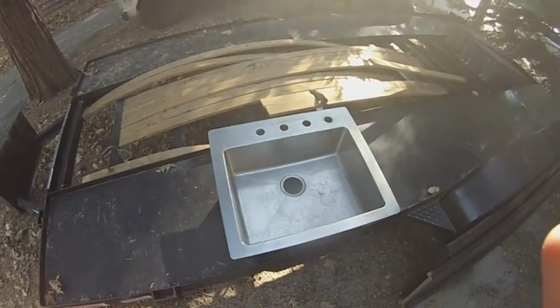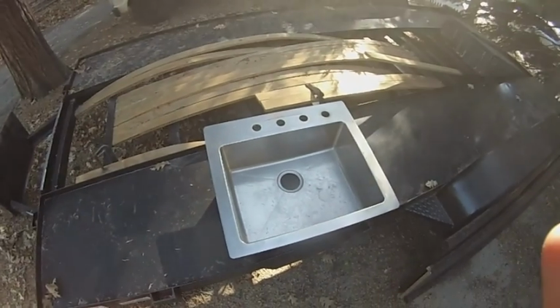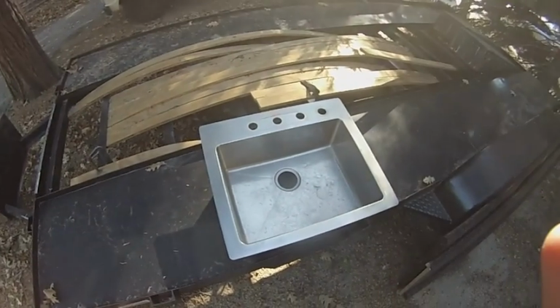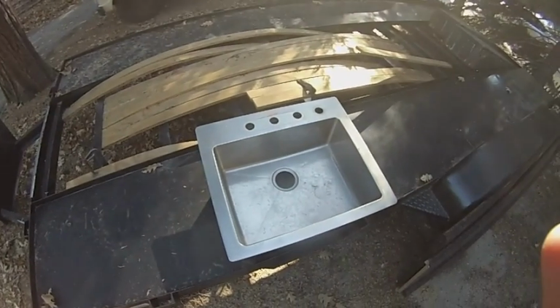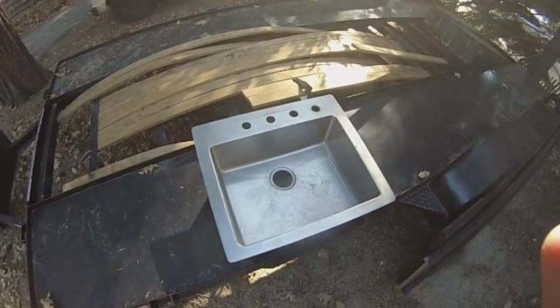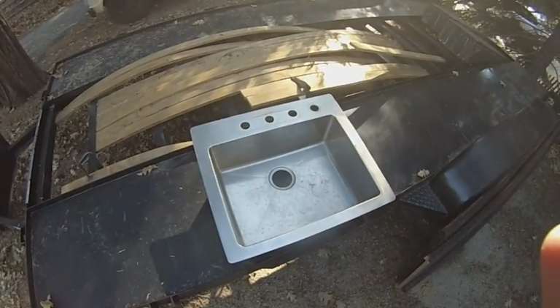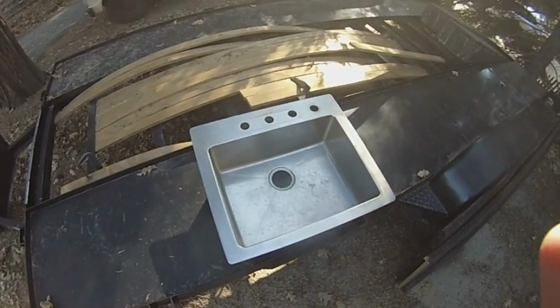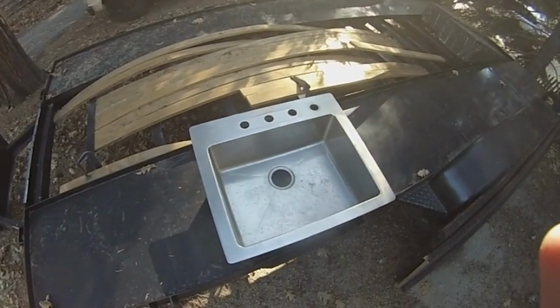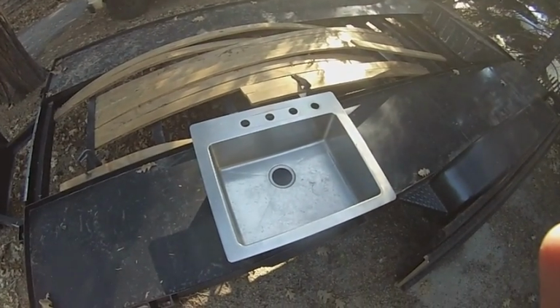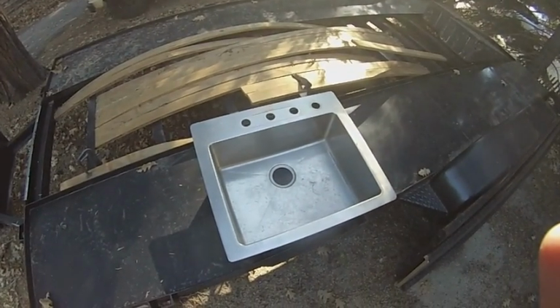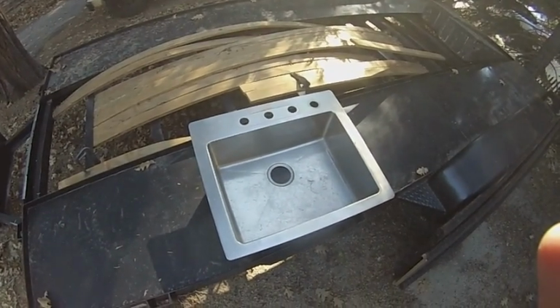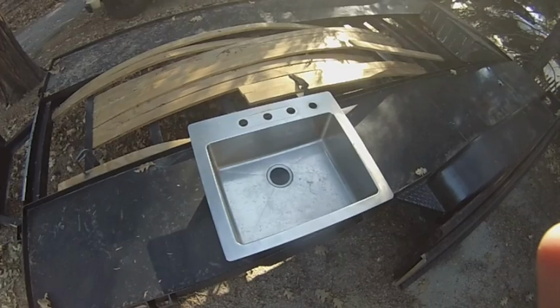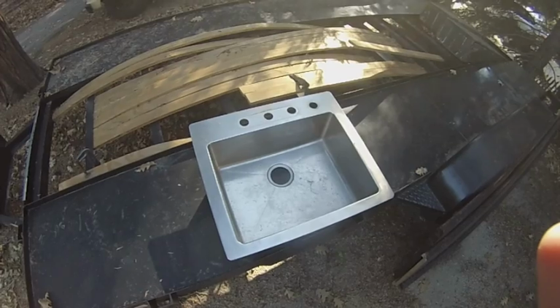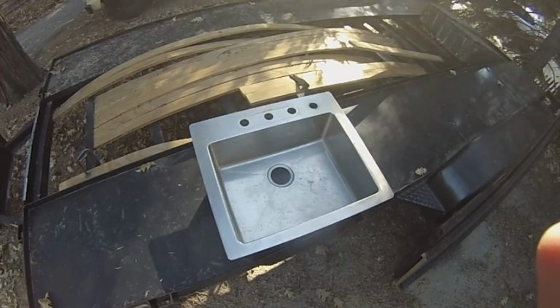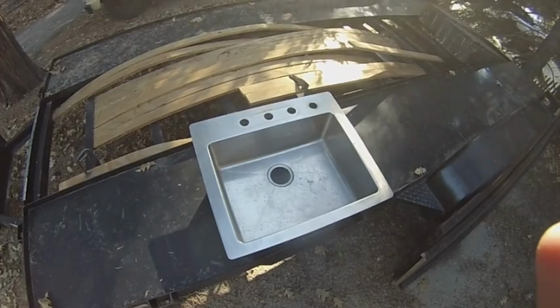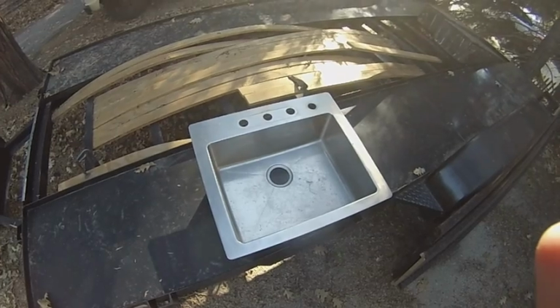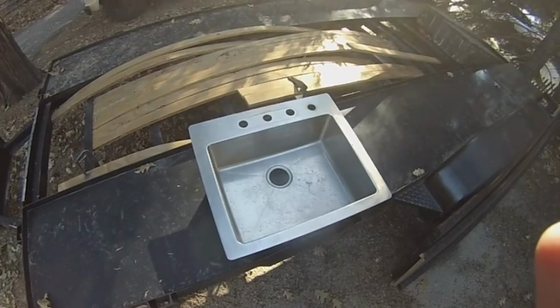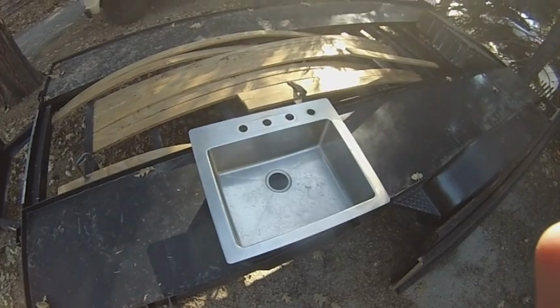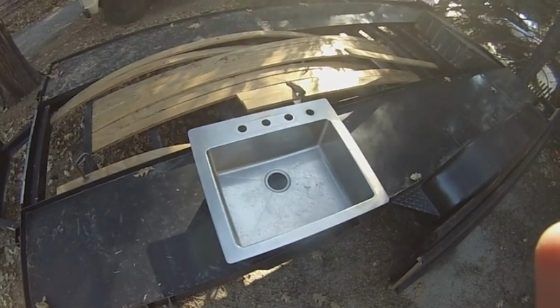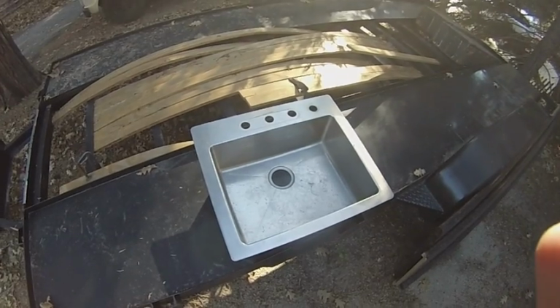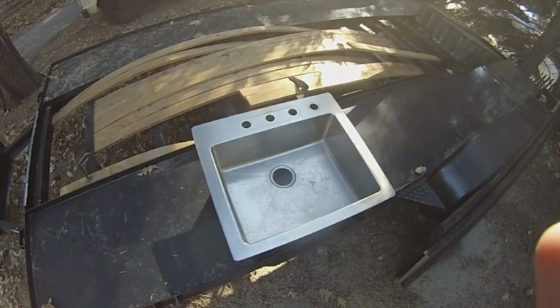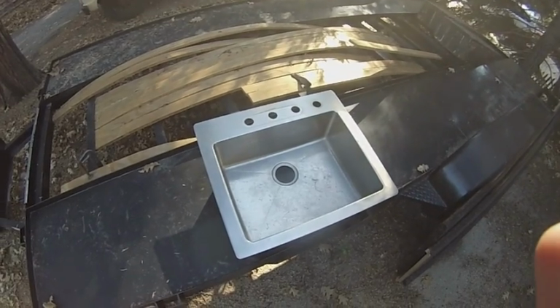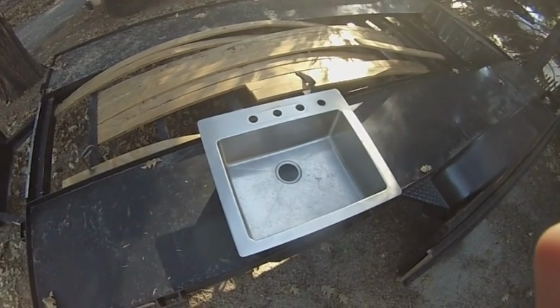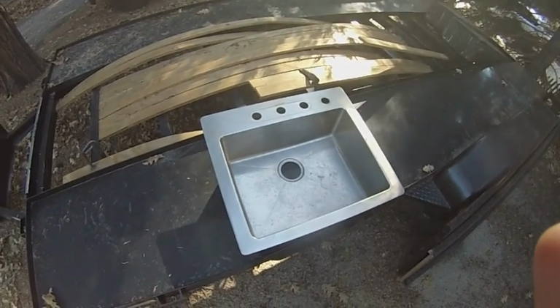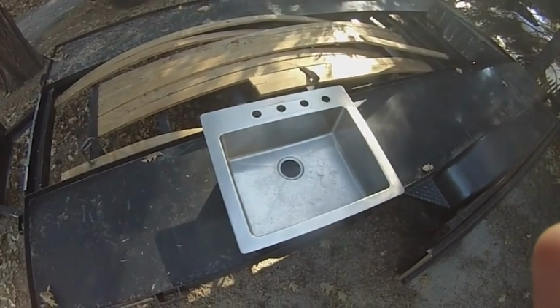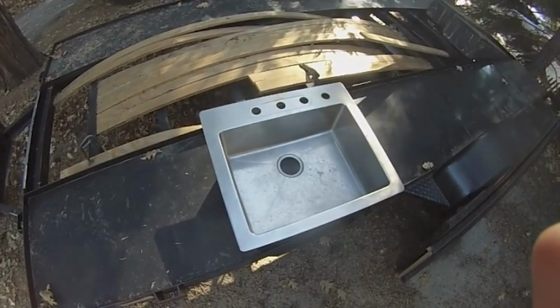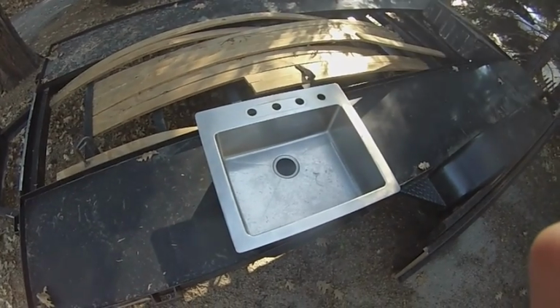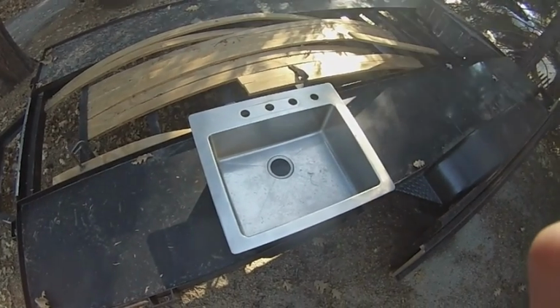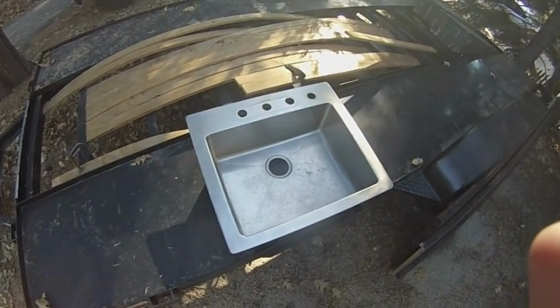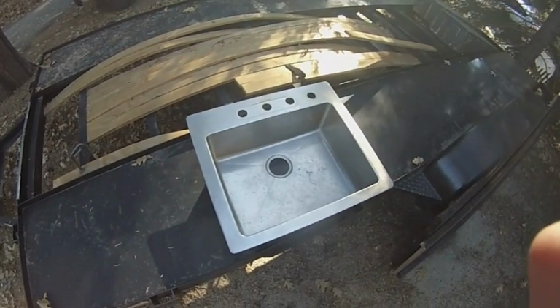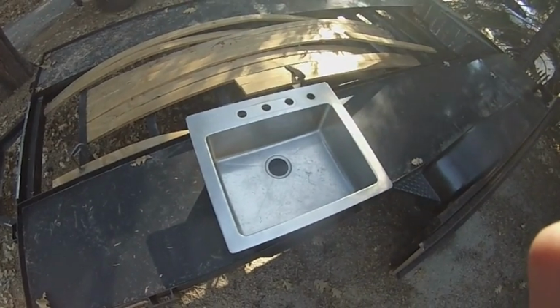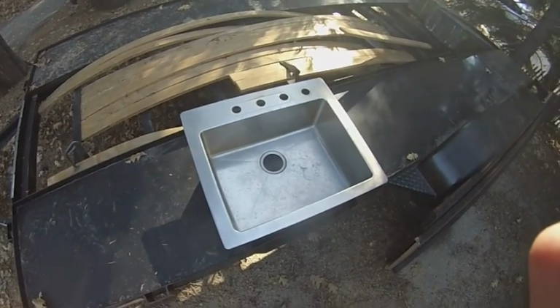I got this sink for free from Craigslist. It's pretty big, but I'll make it work.